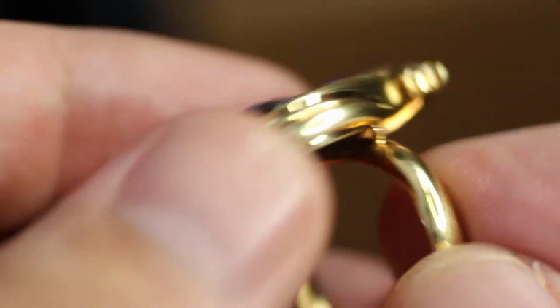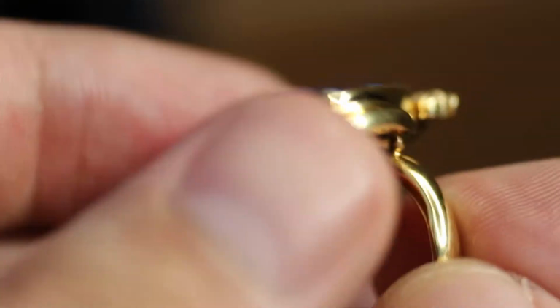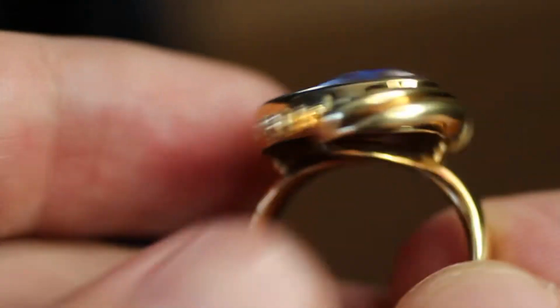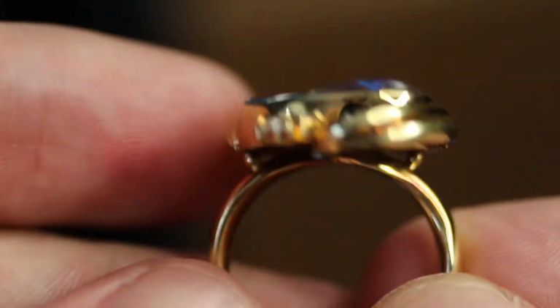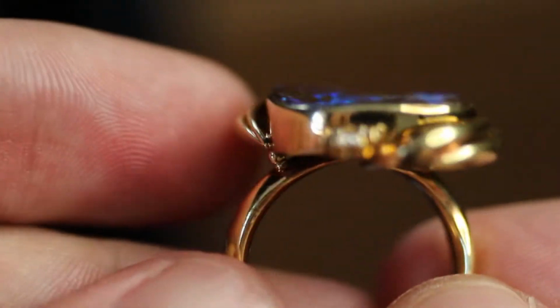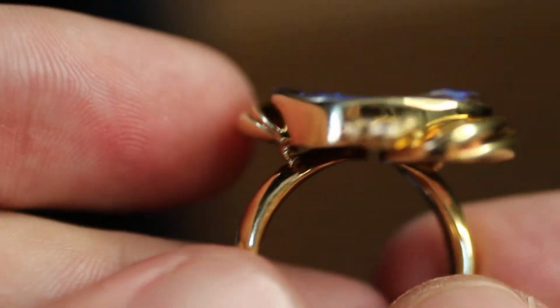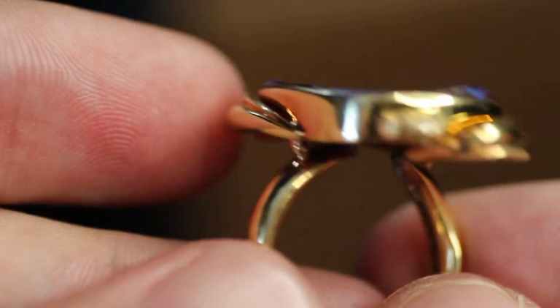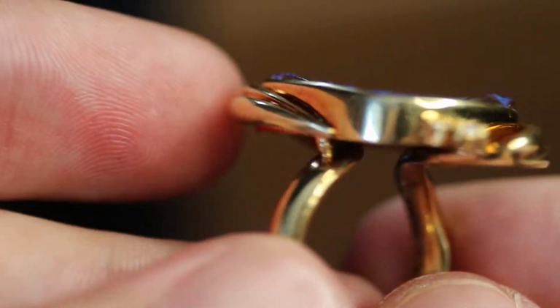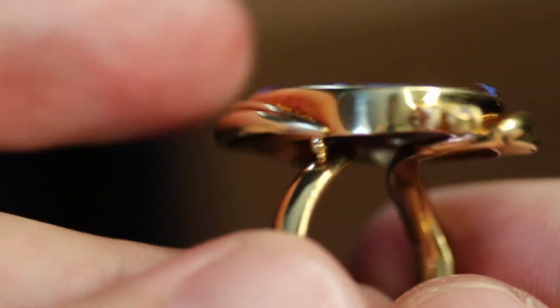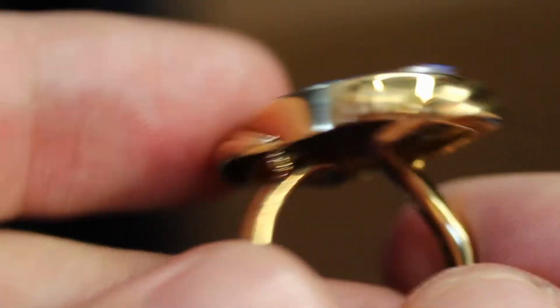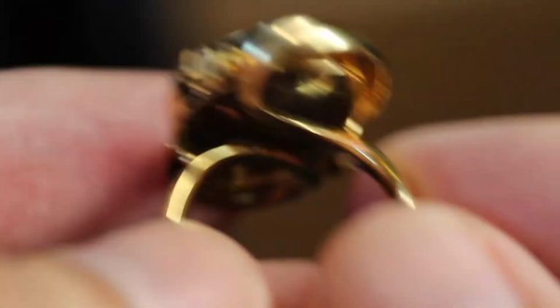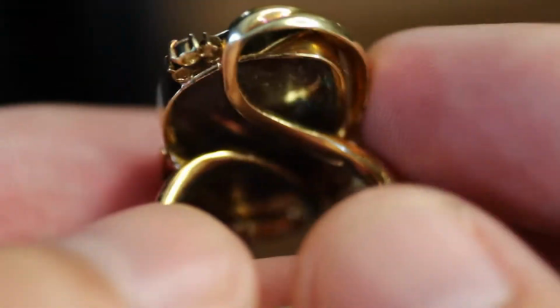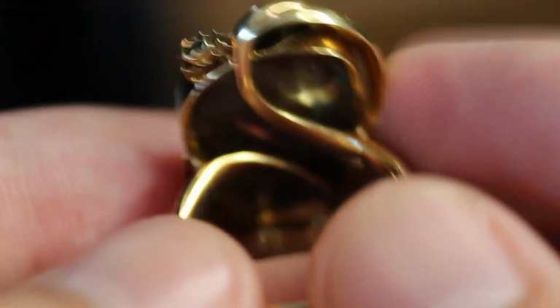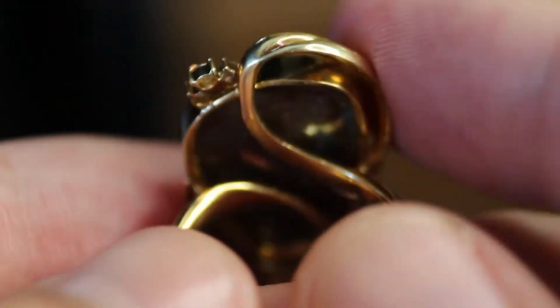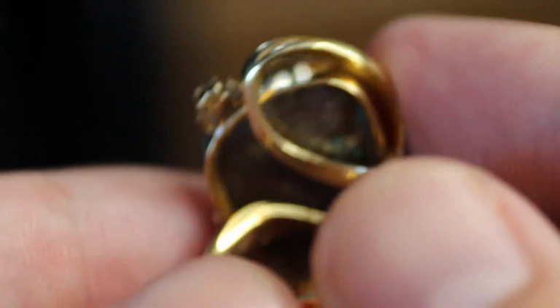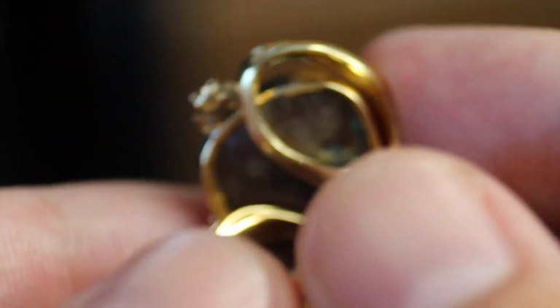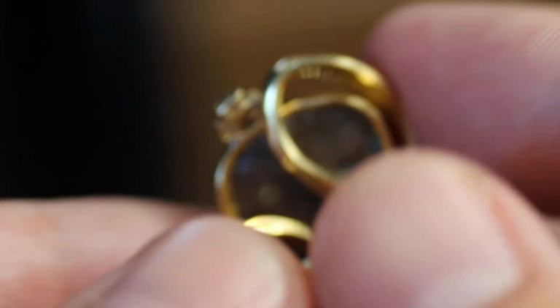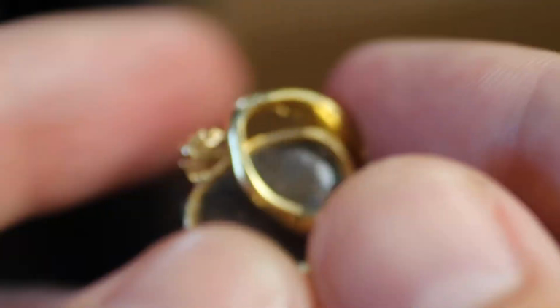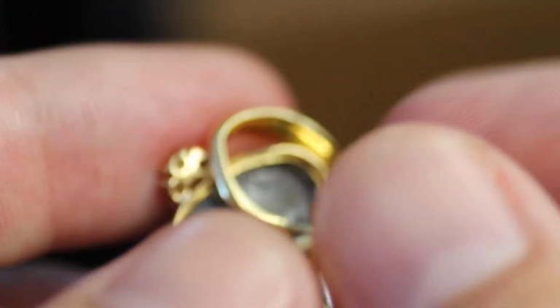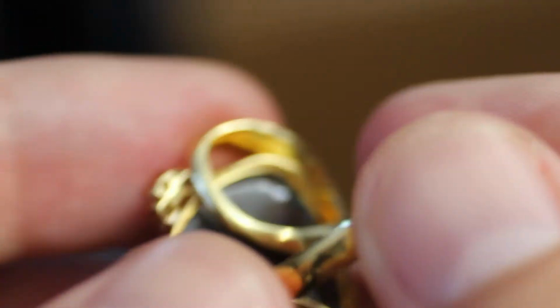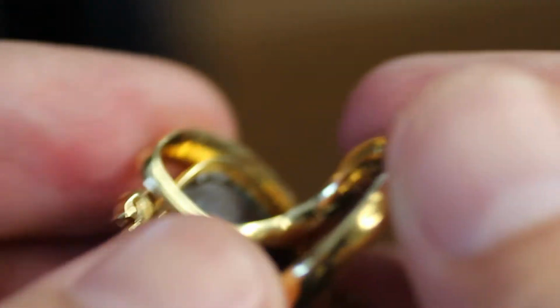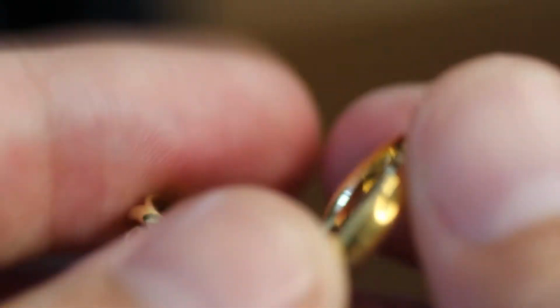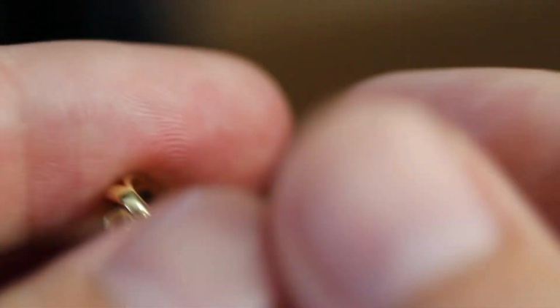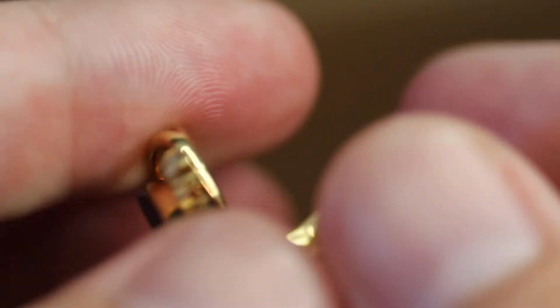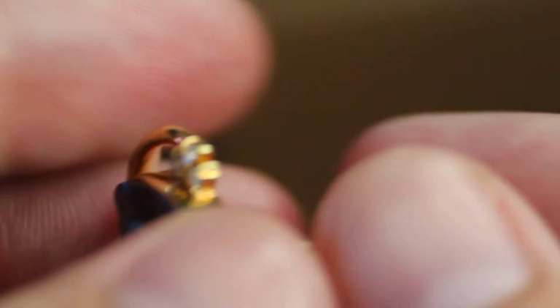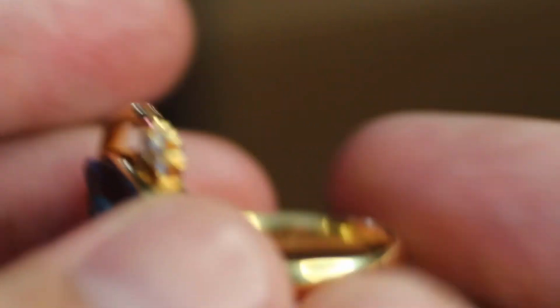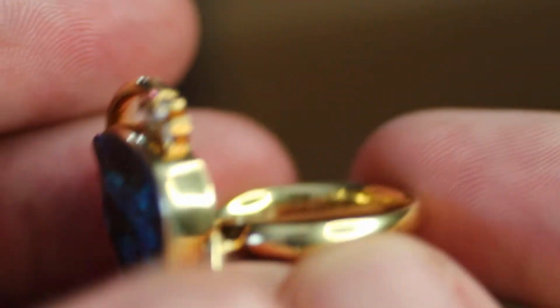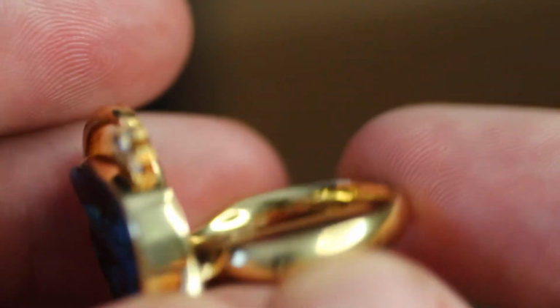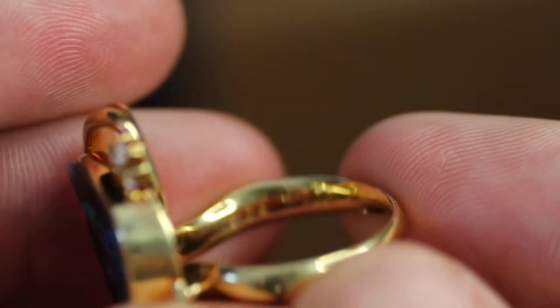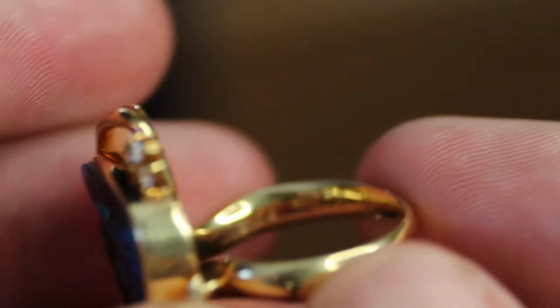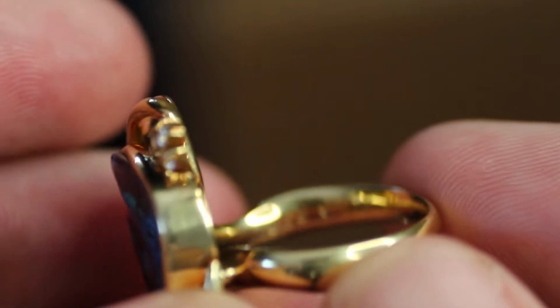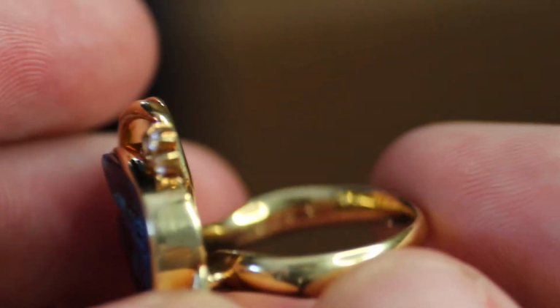It's set in this bezel. It's a woman's ring. You have some markings on the inside.